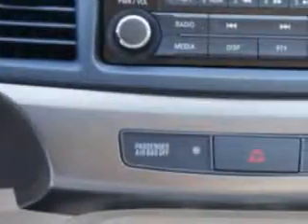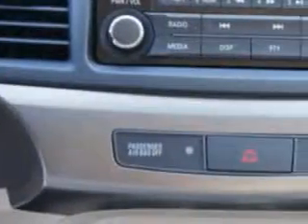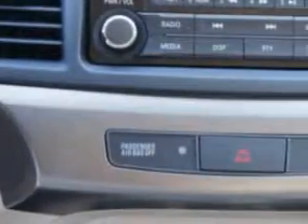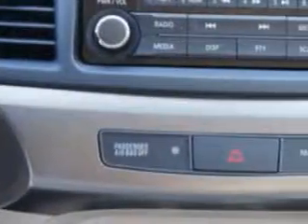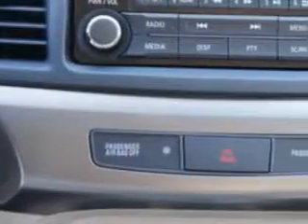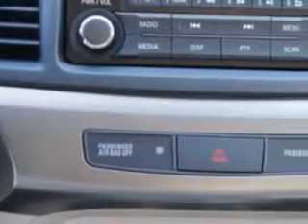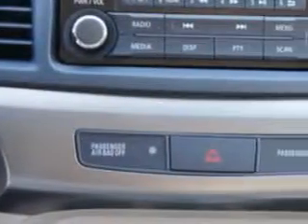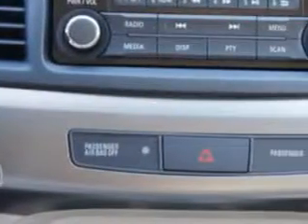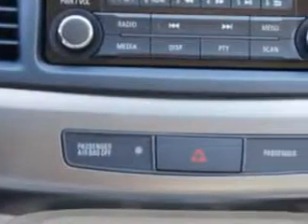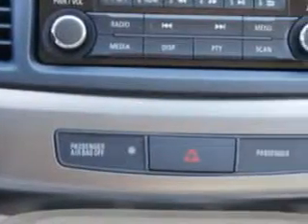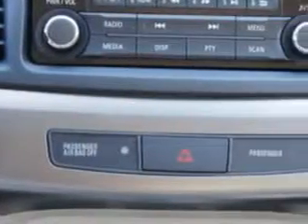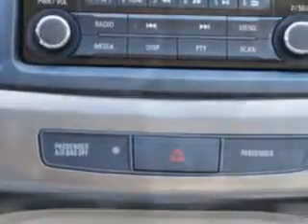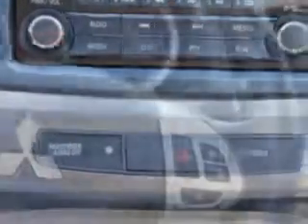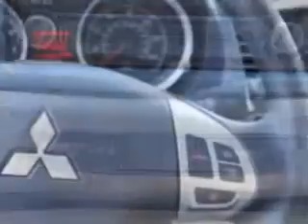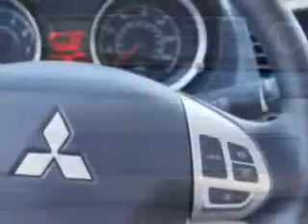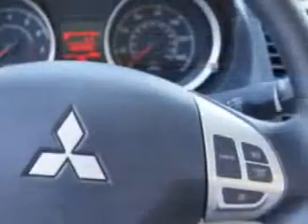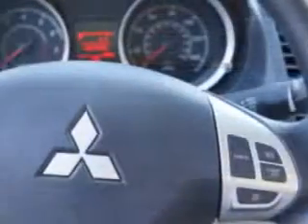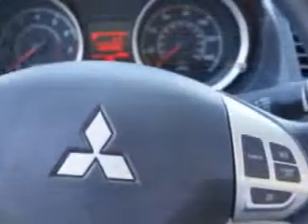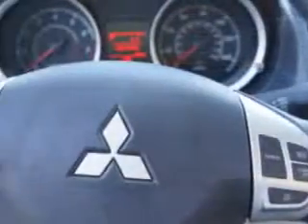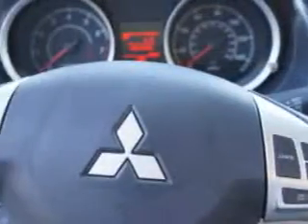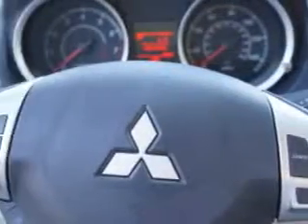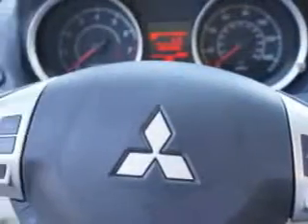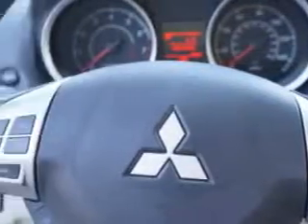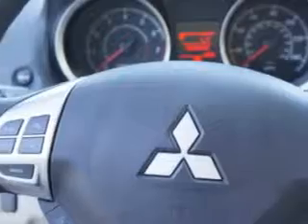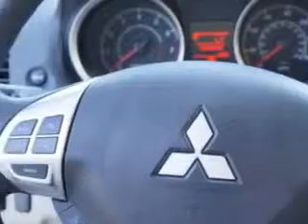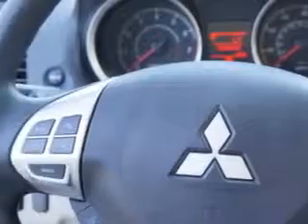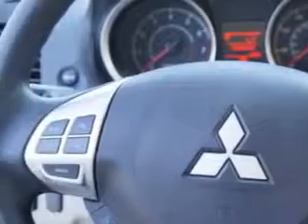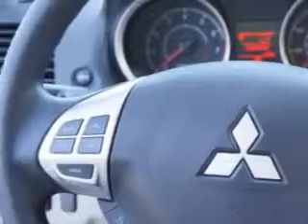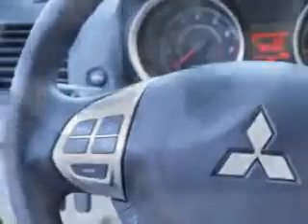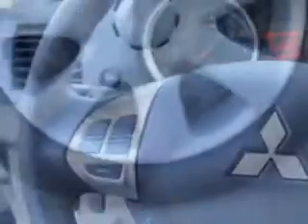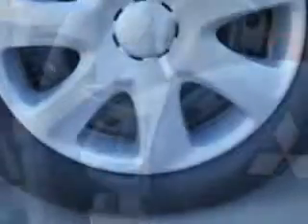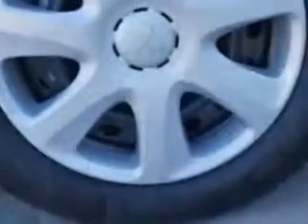Enjoy the drive and peace of mind with this 2014 Mitsubishi Lancer. Come see us at Van York today.